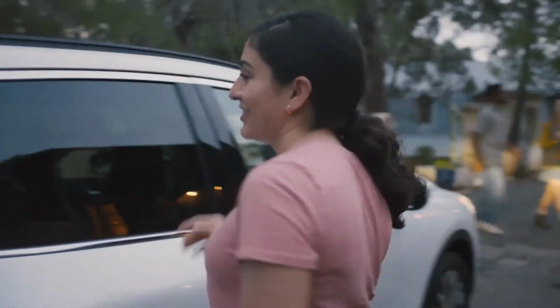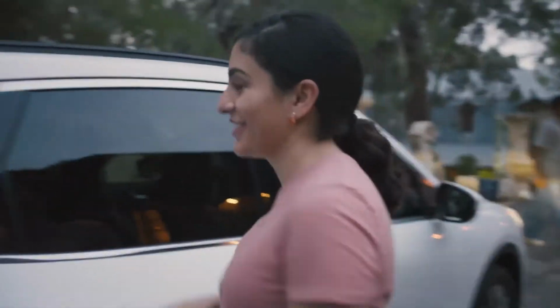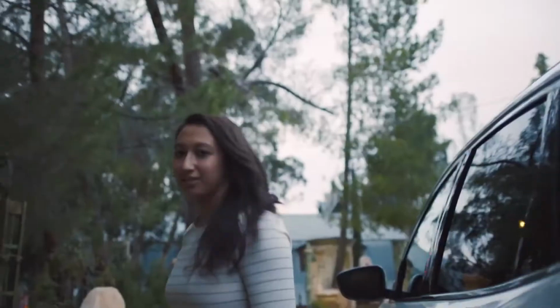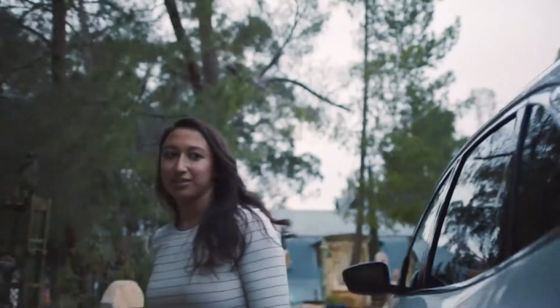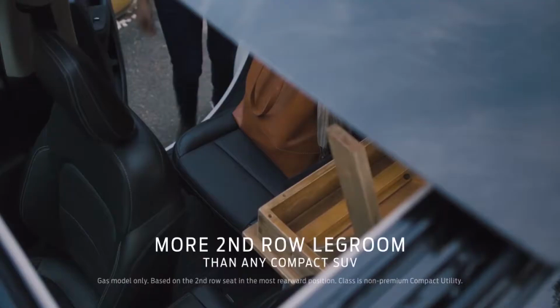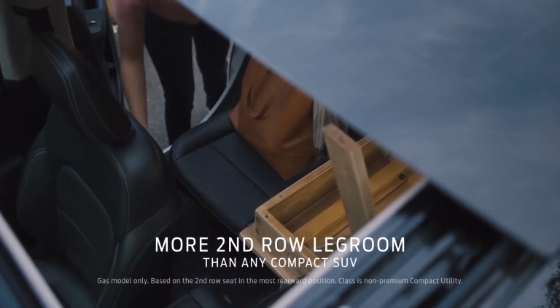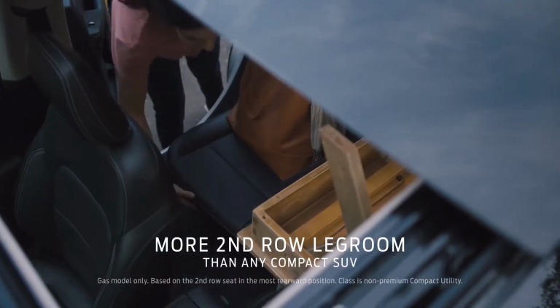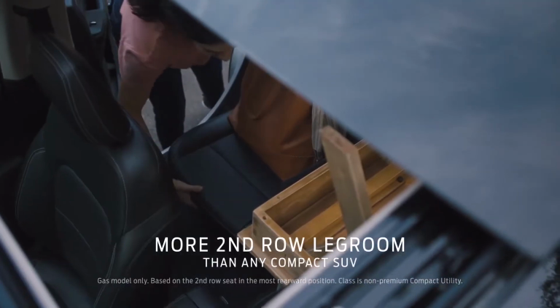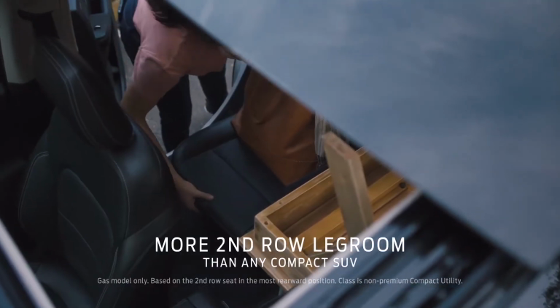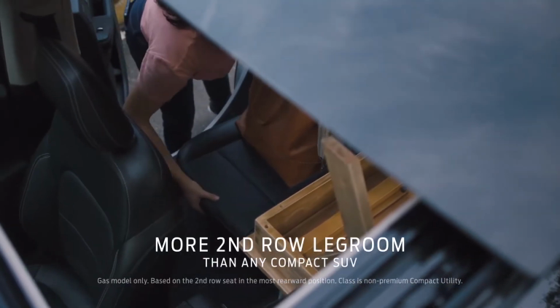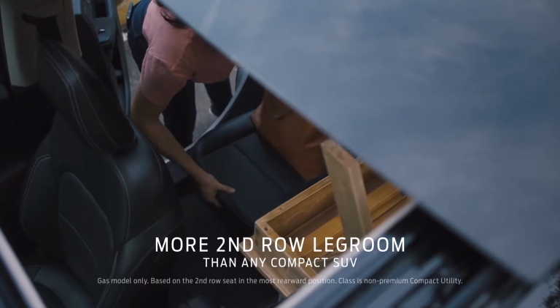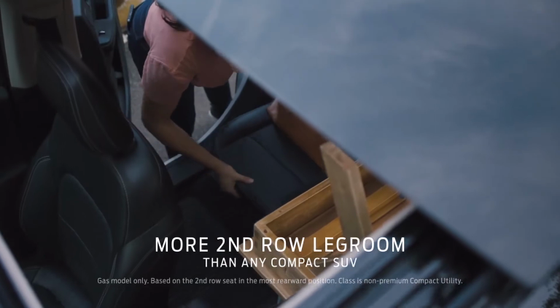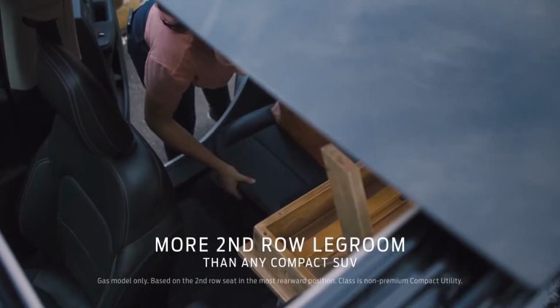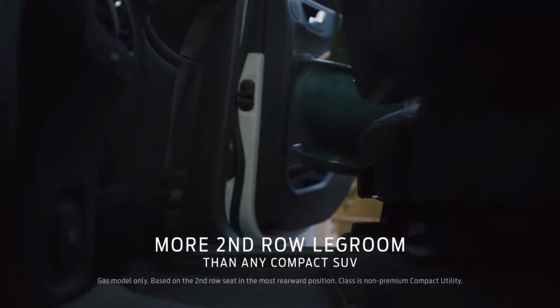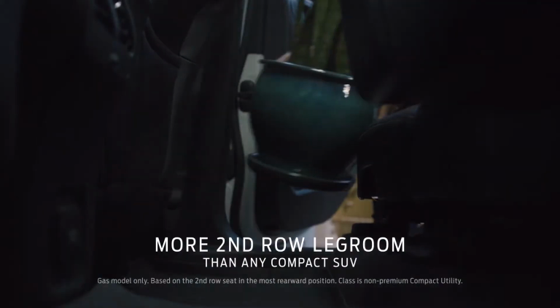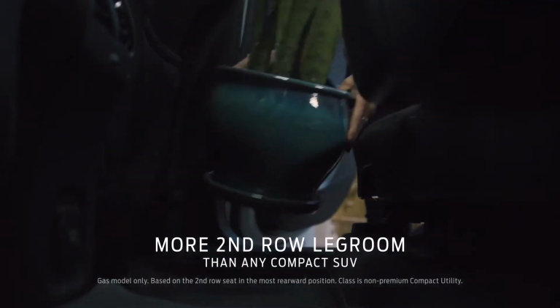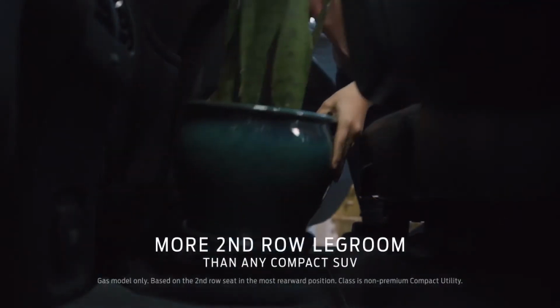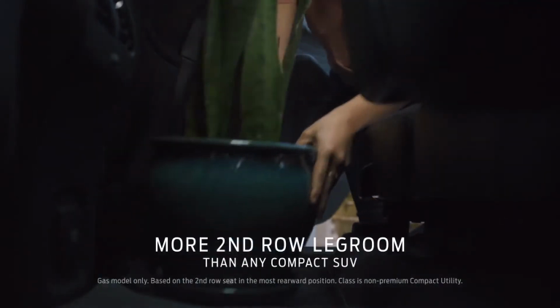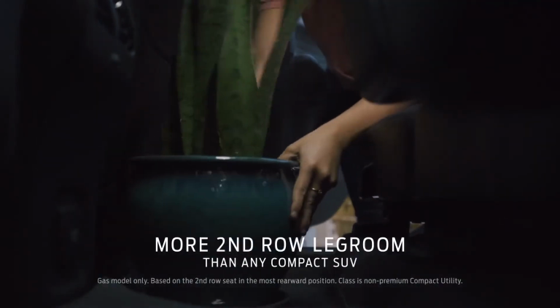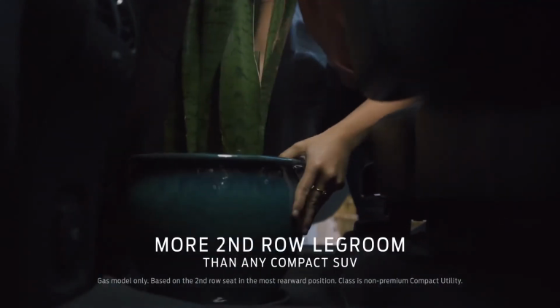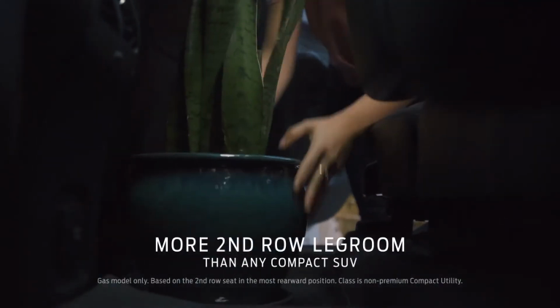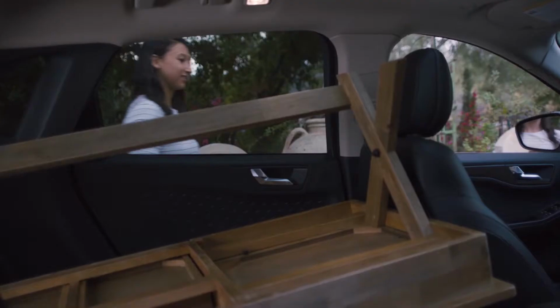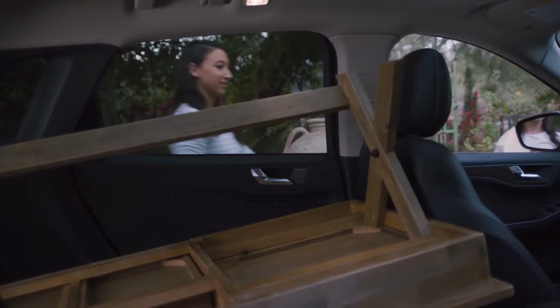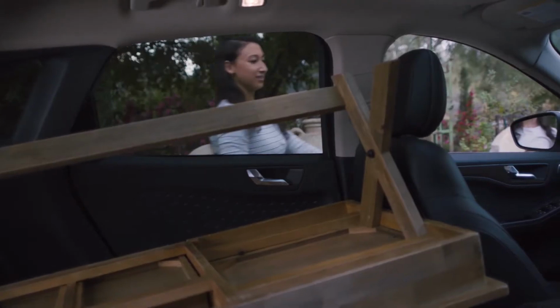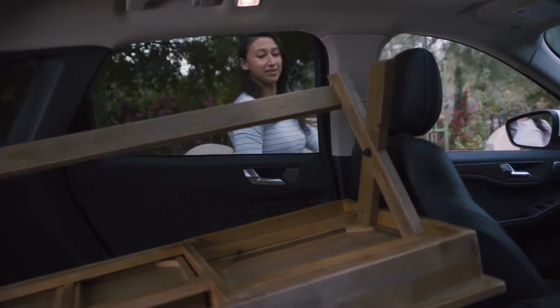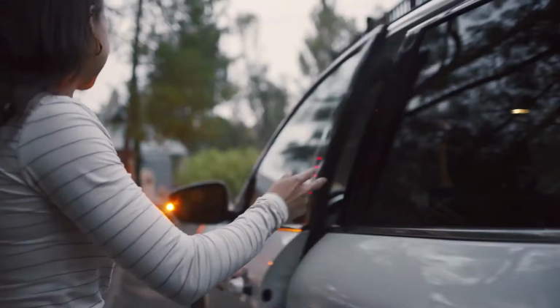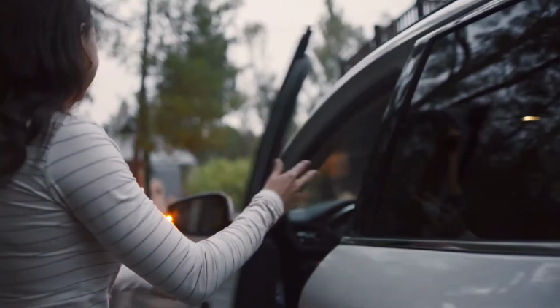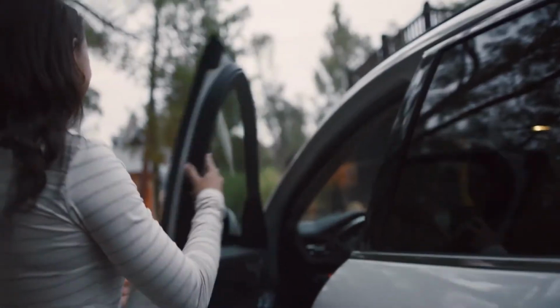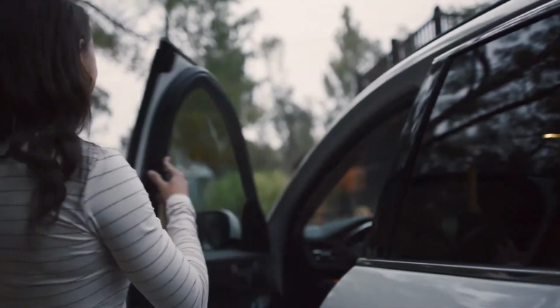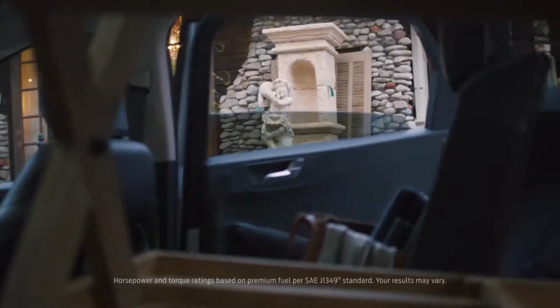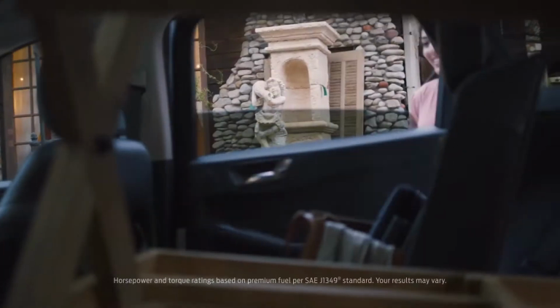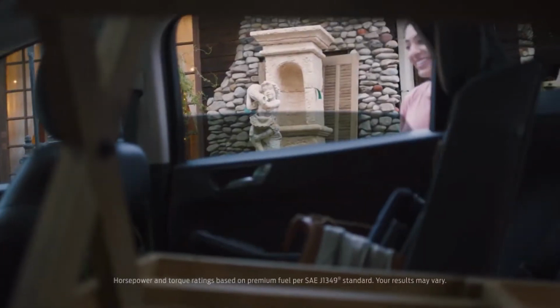With an all-new sliding feature, Escape has more second-row legroom than Forester, or any other compact SUV.